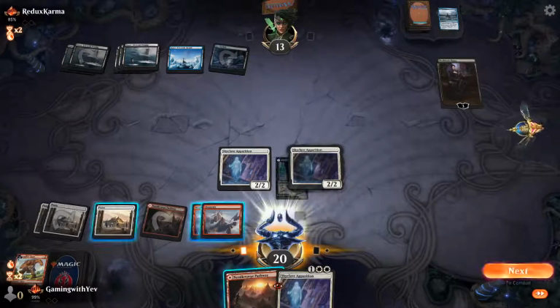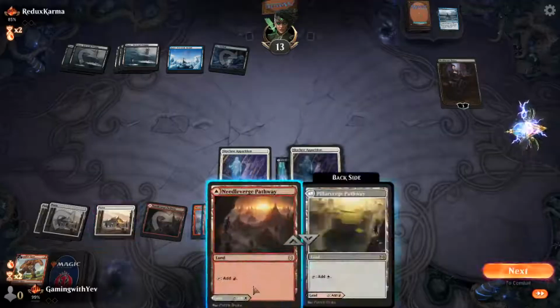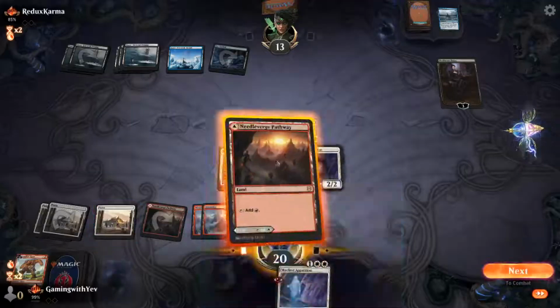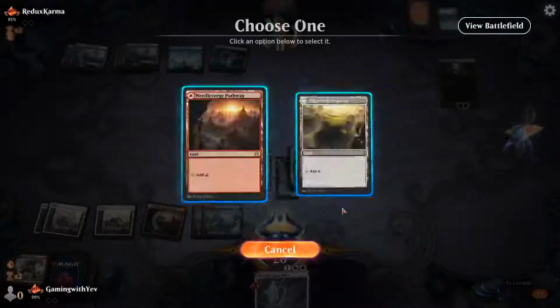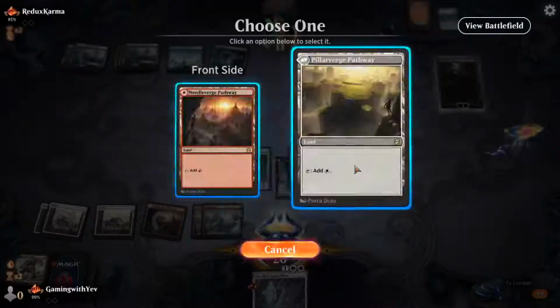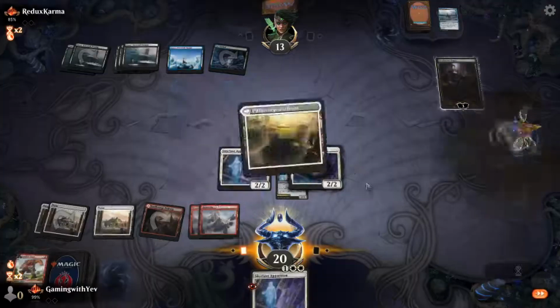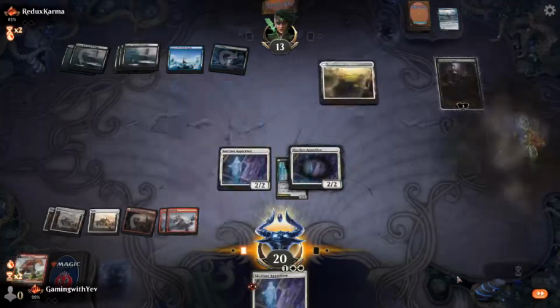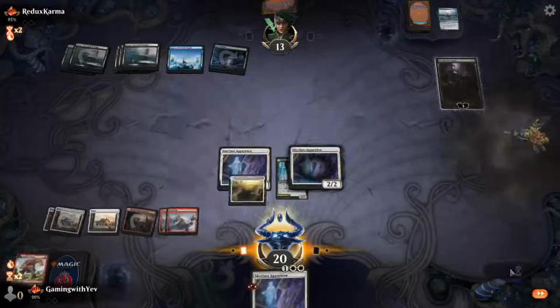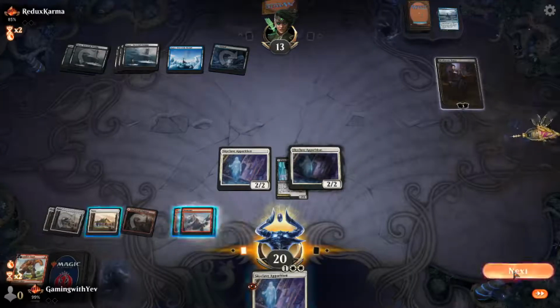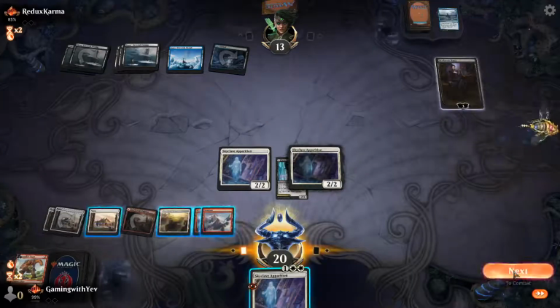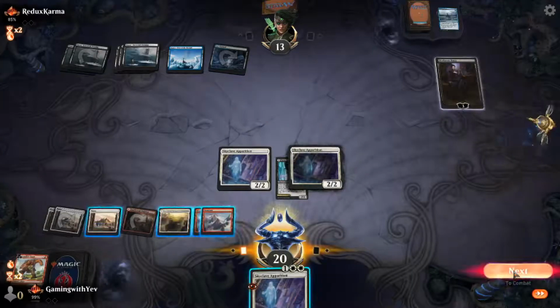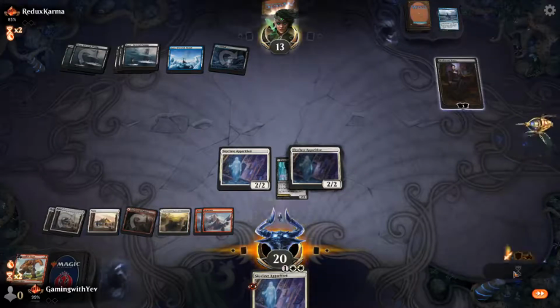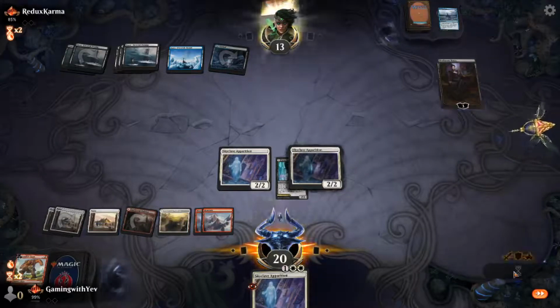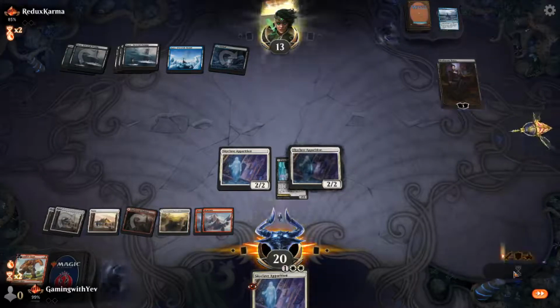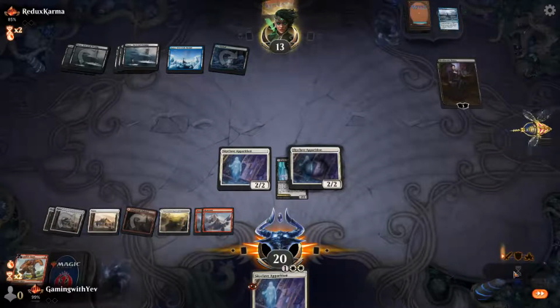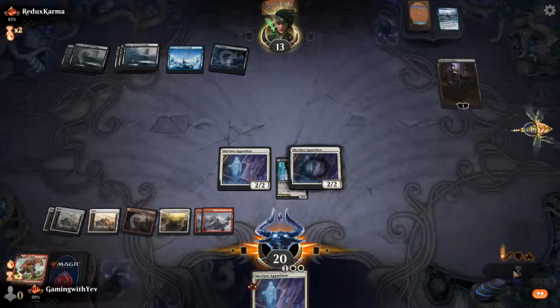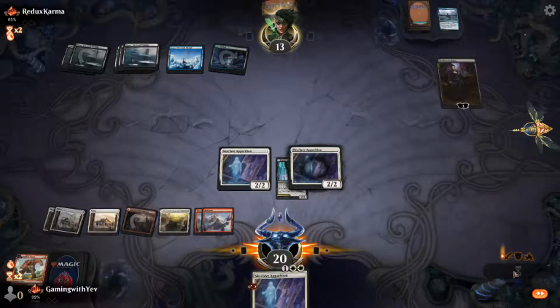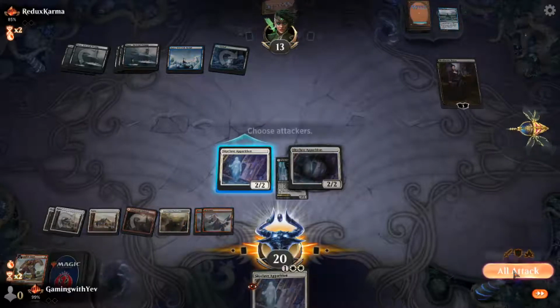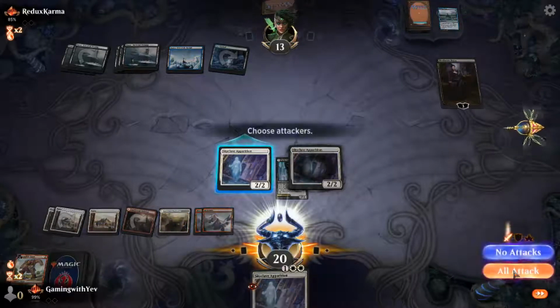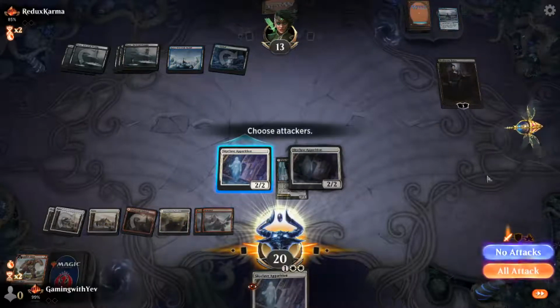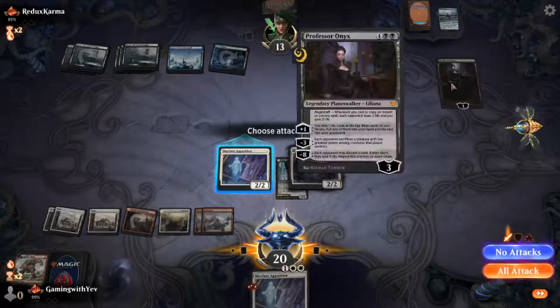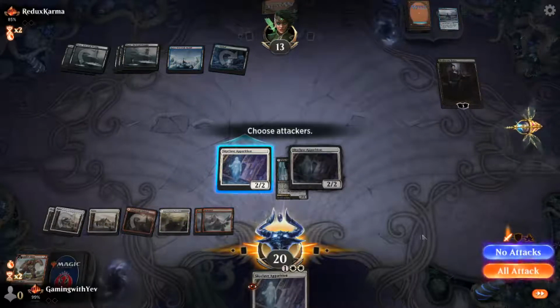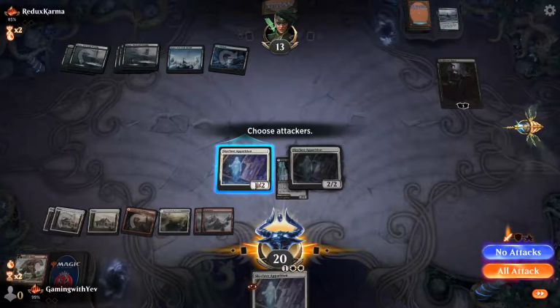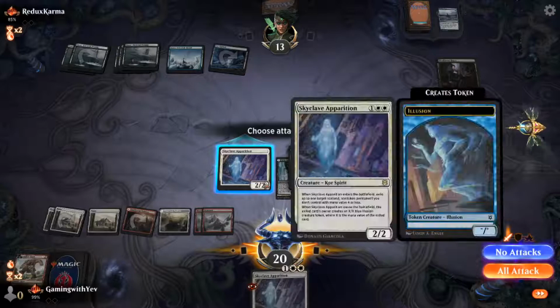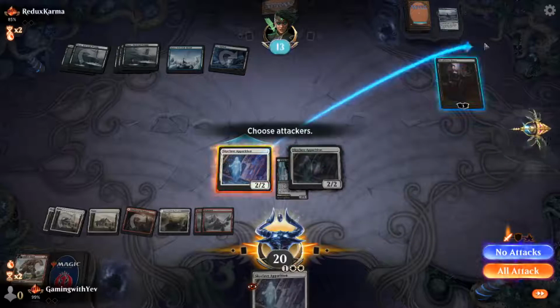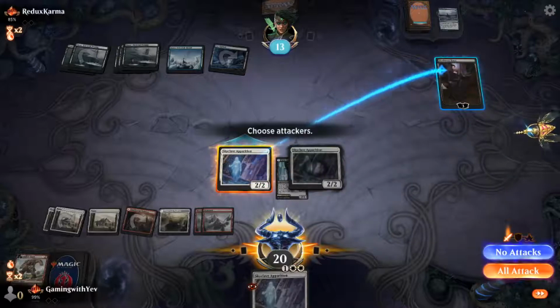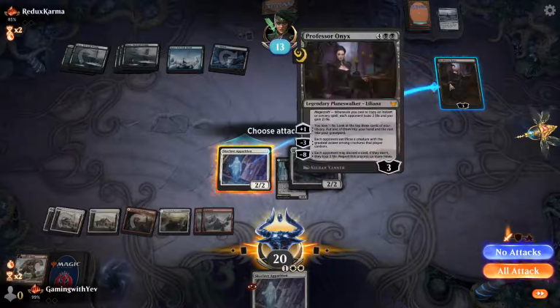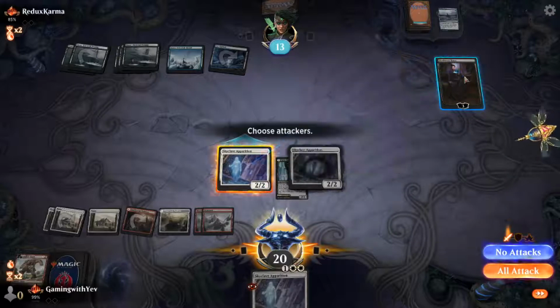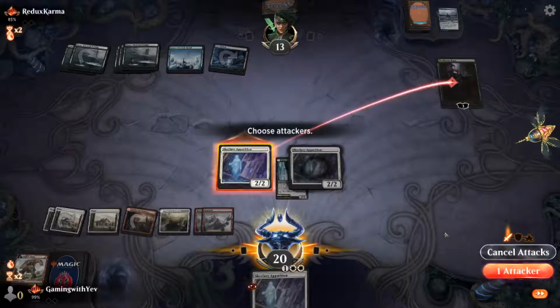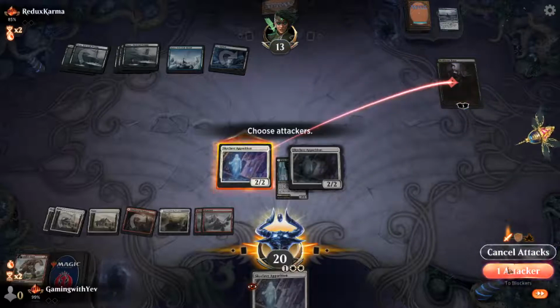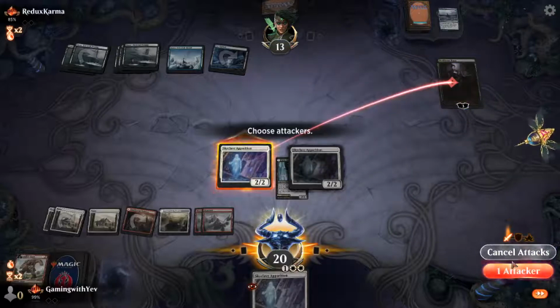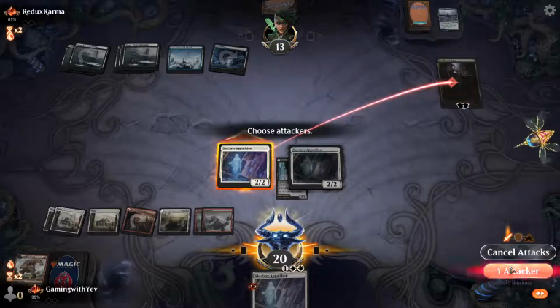We'll play Apparition on white and slap this creature for two because it's annoying.